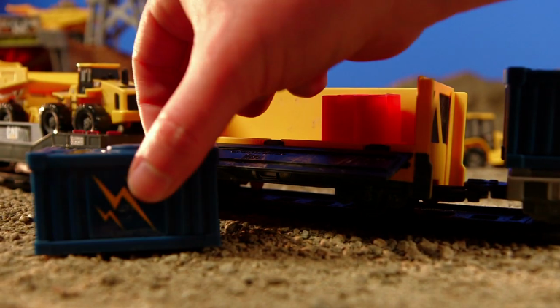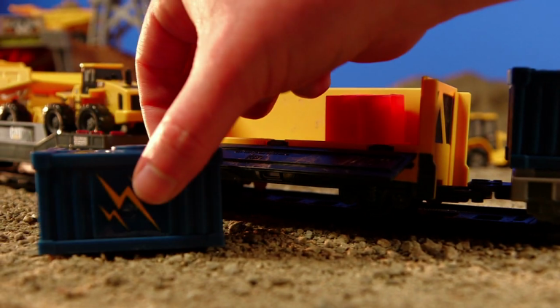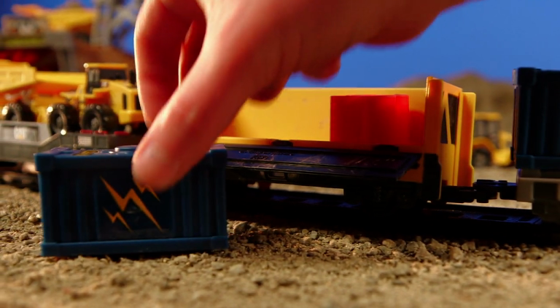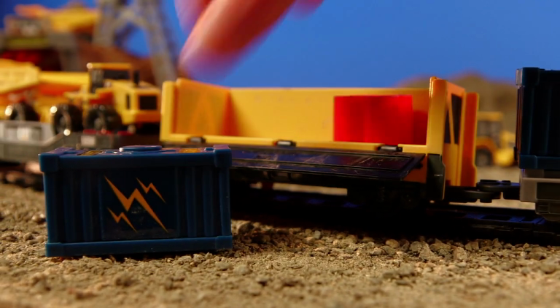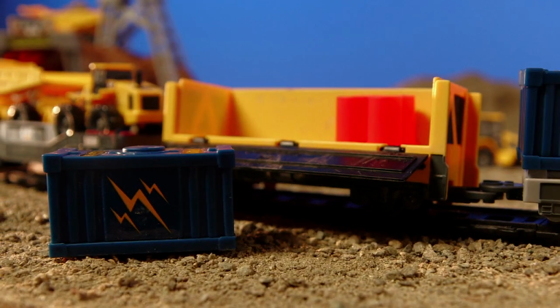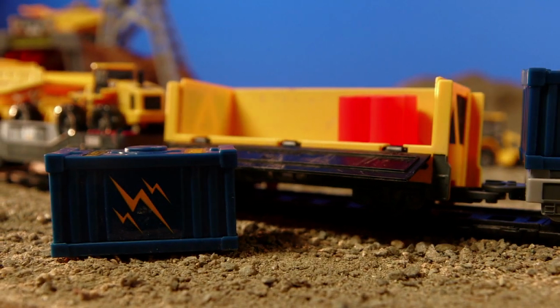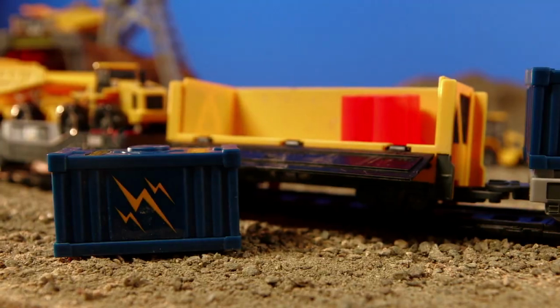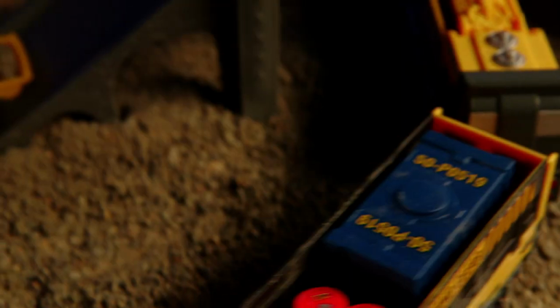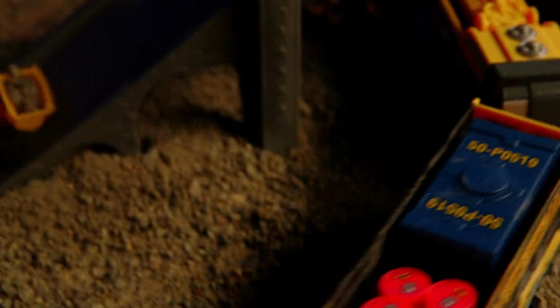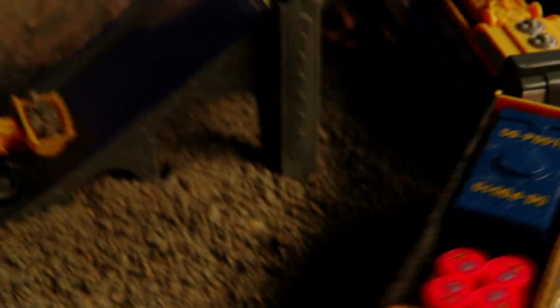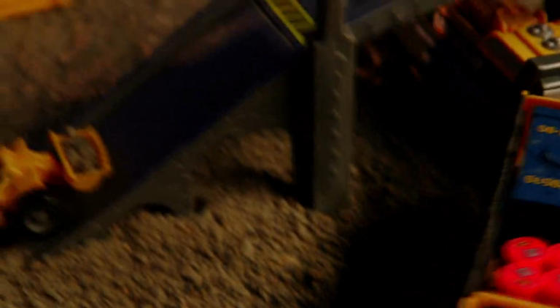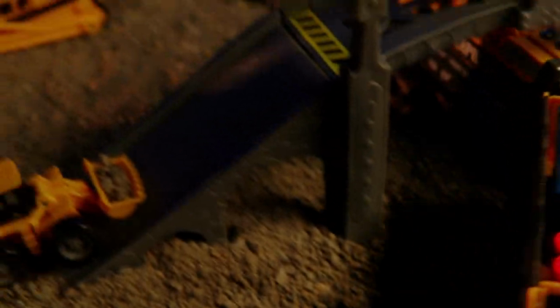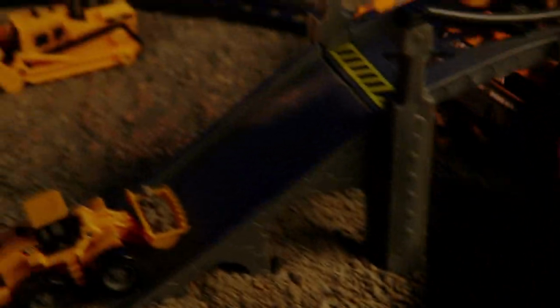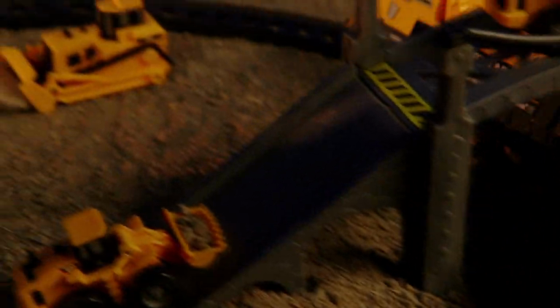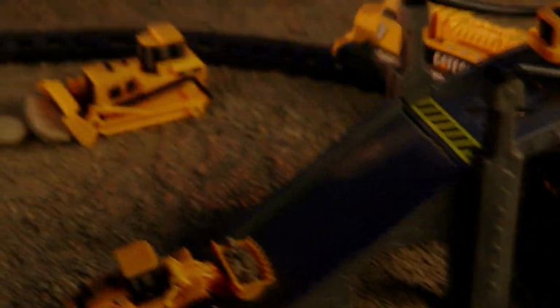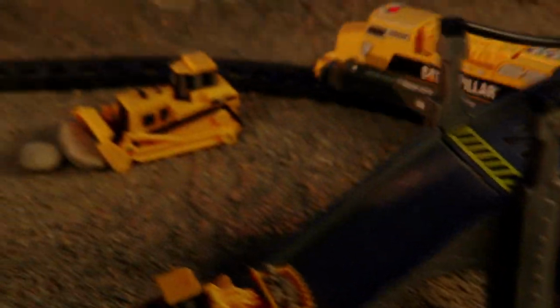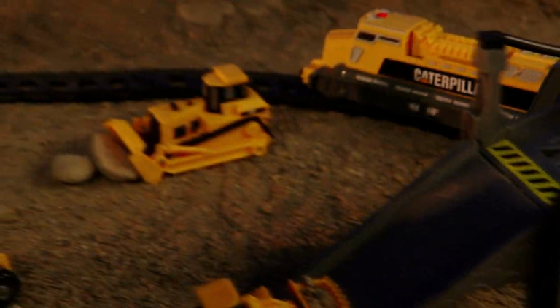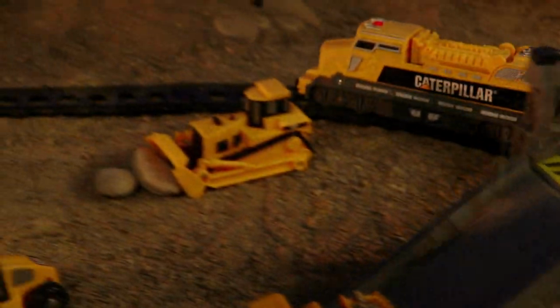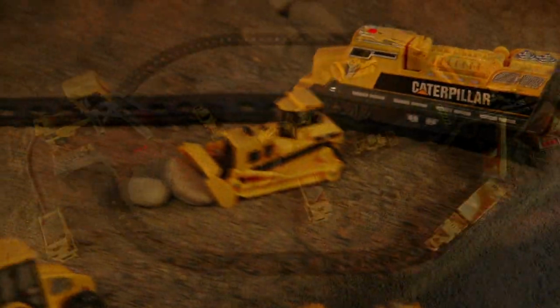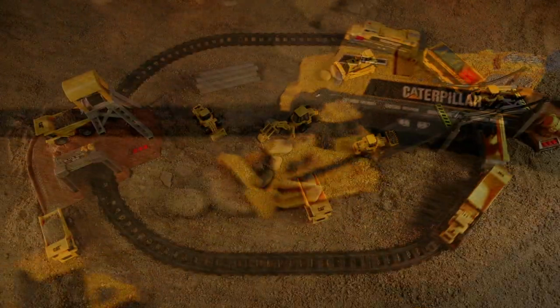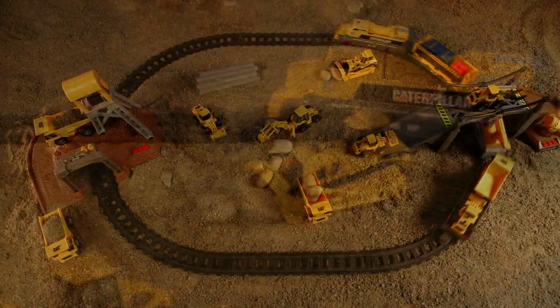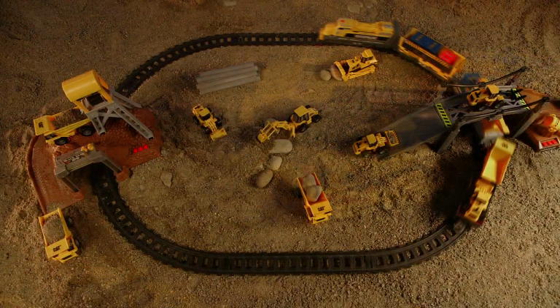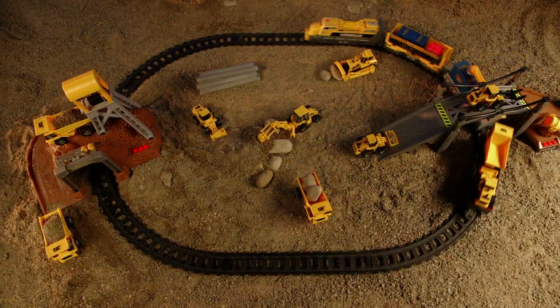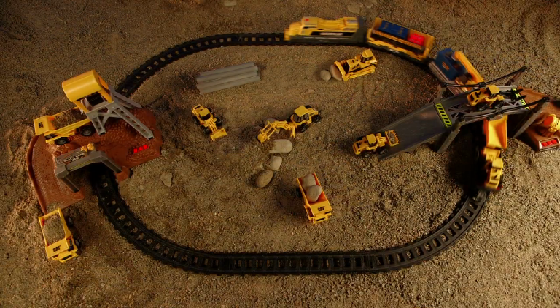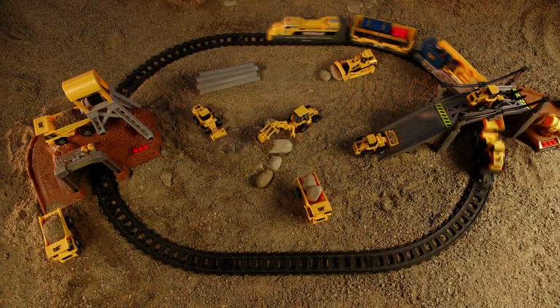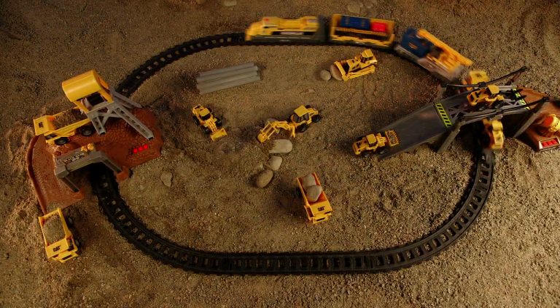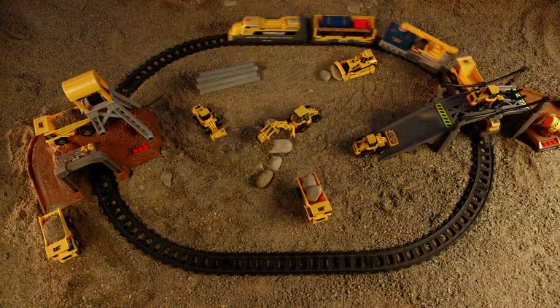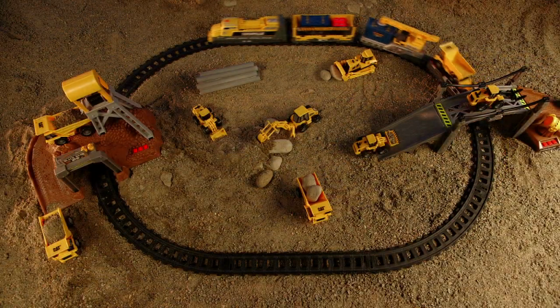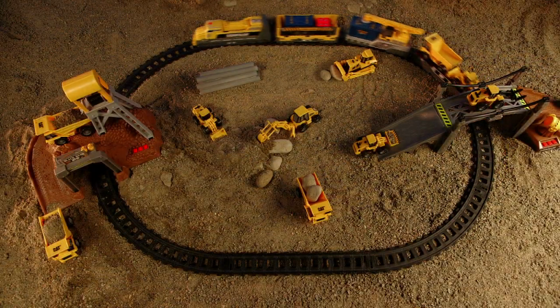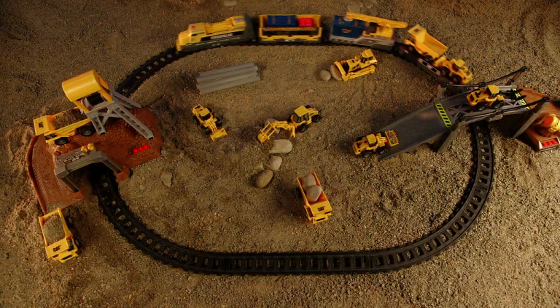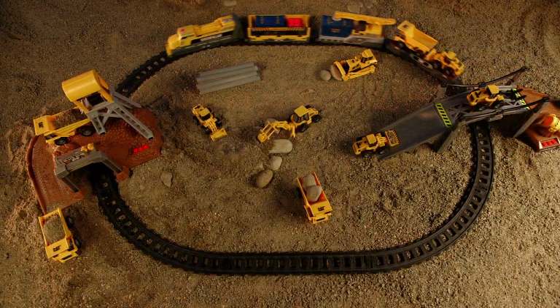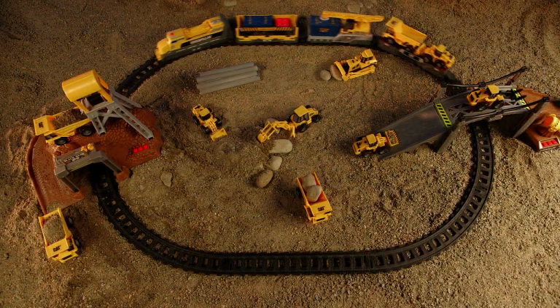The Iron Diesel is scaled to fit with CAT Mini play sets, so create your own CAT world for more play fun.